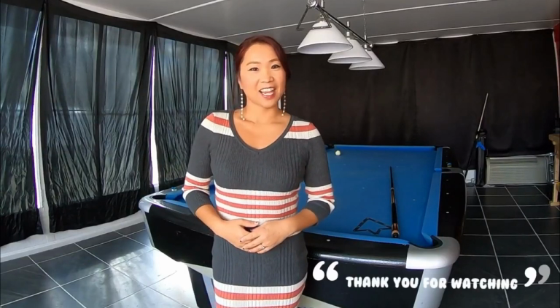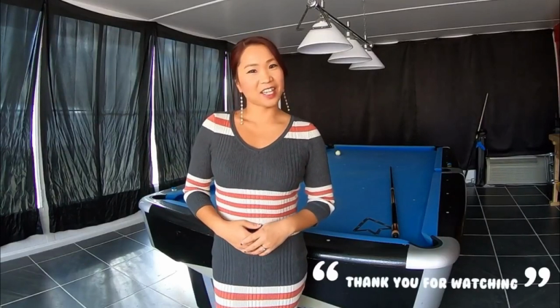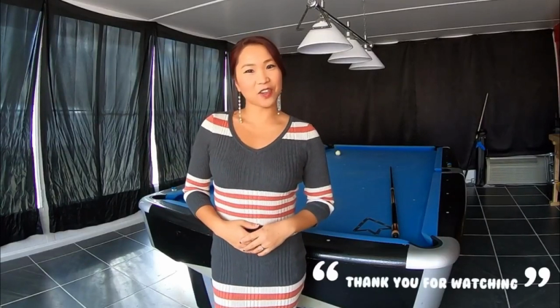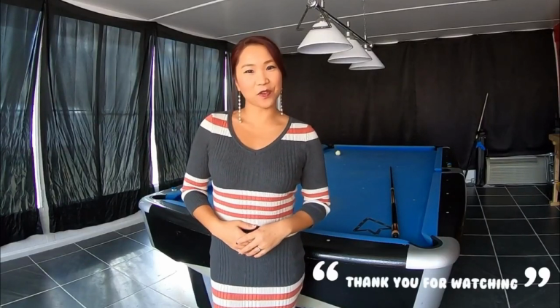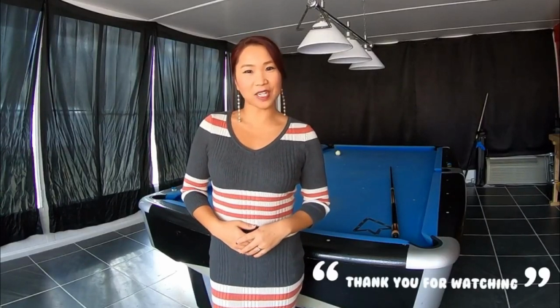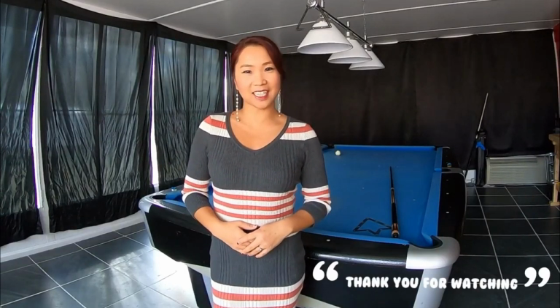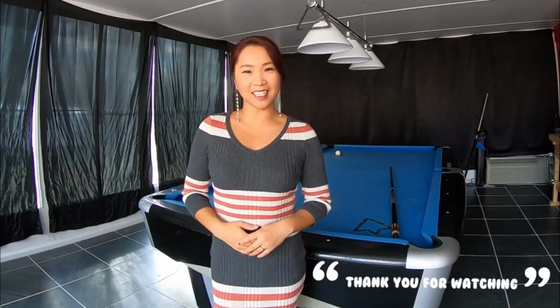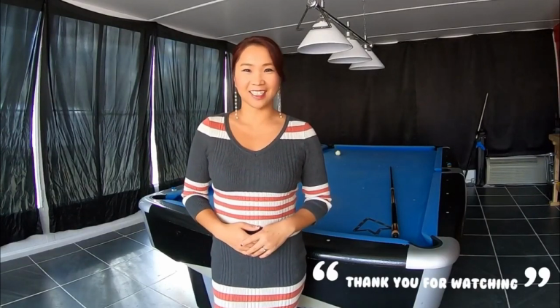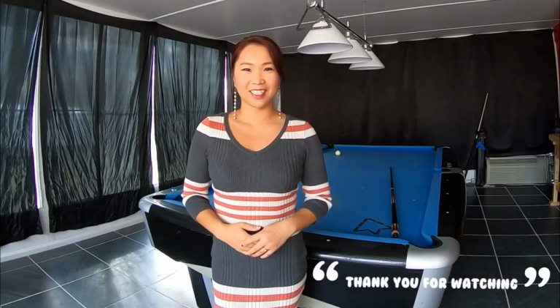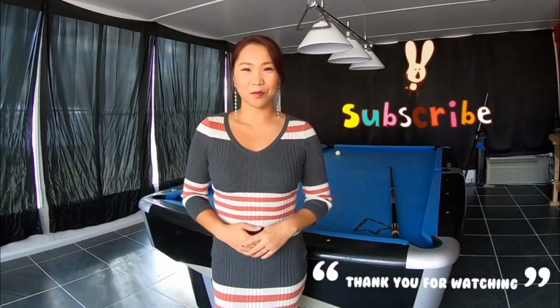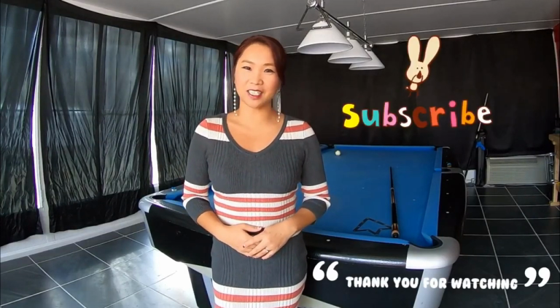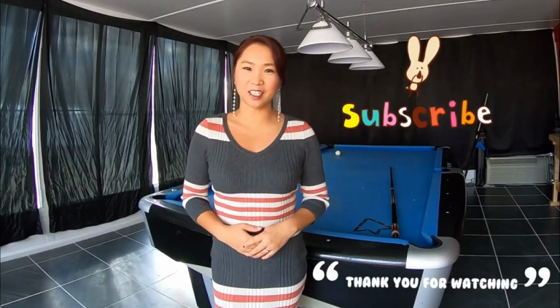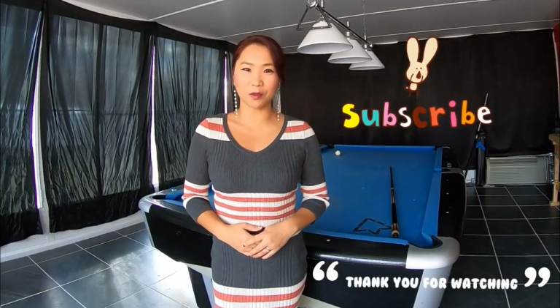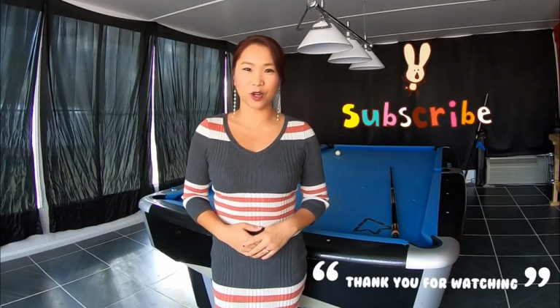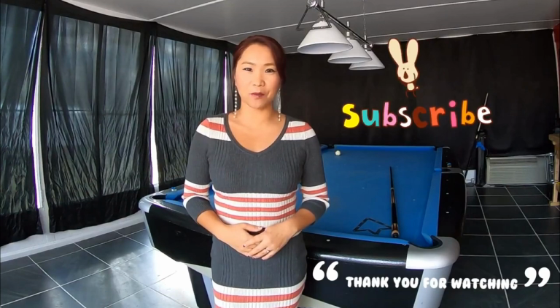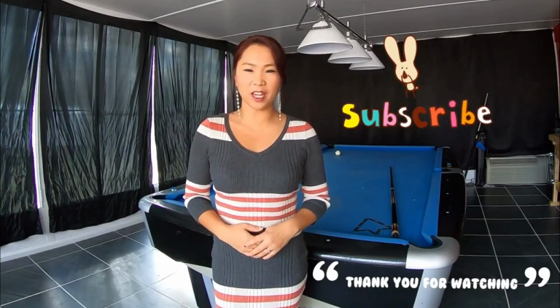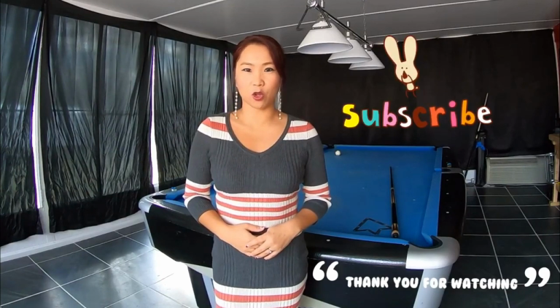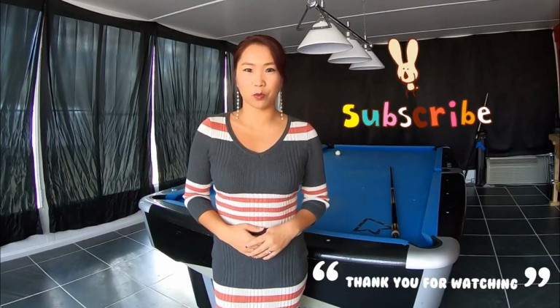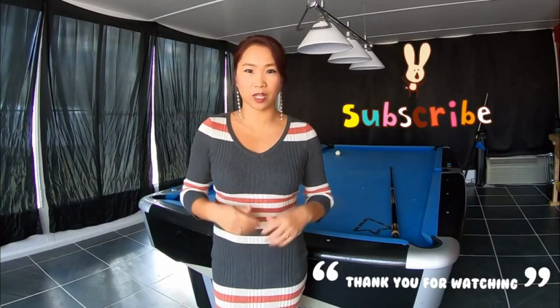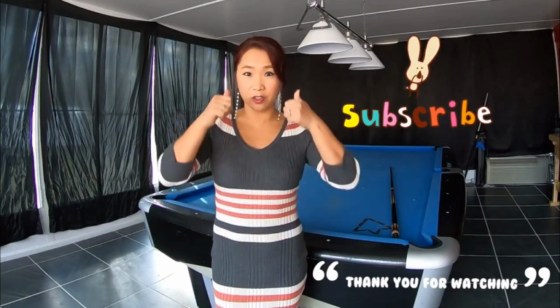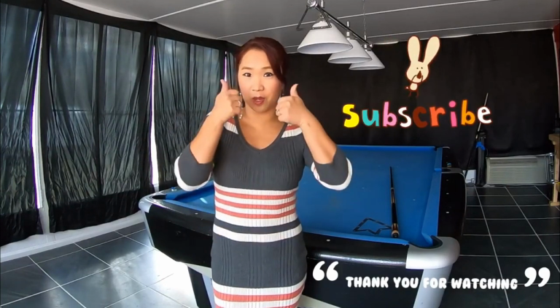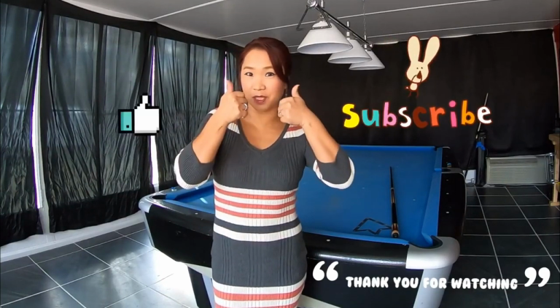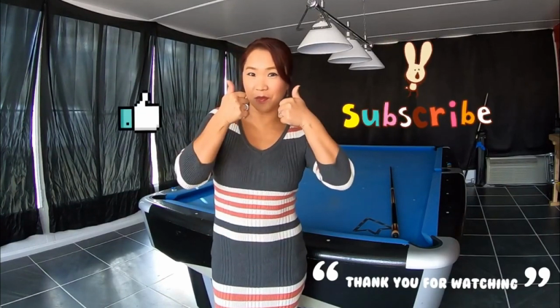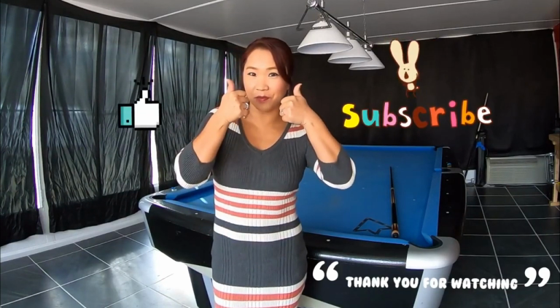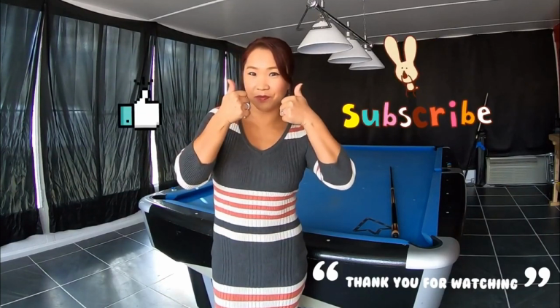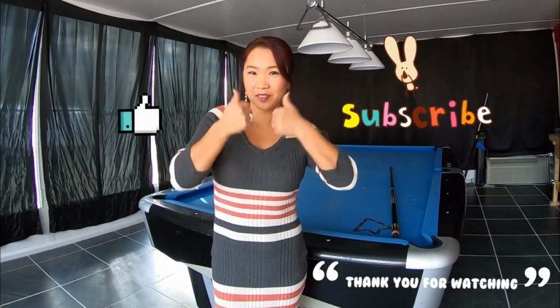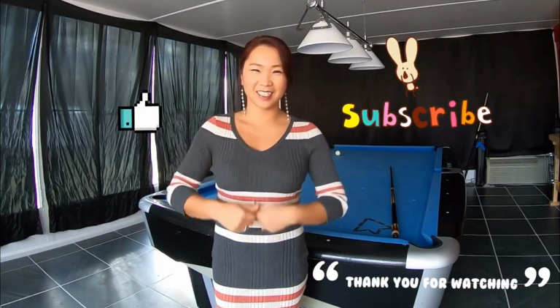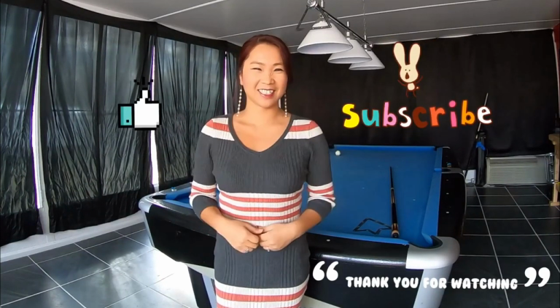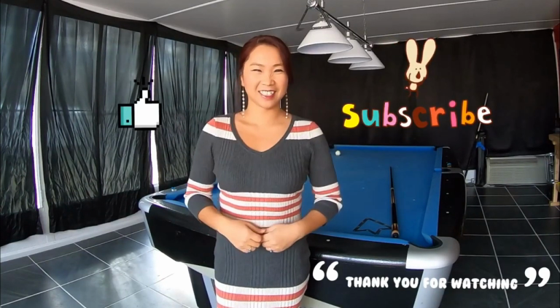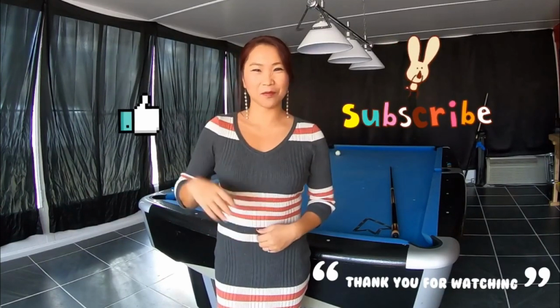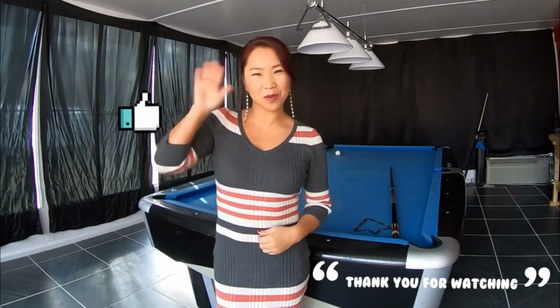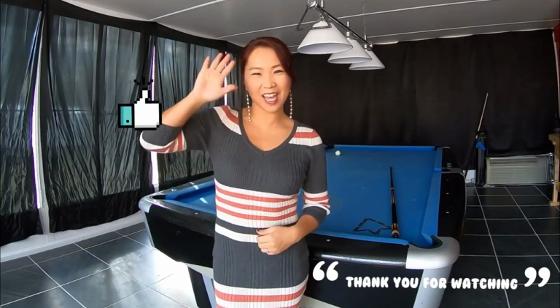Thank you for watching — please subscribe, and don't forget the thumbs up. Bye bye.